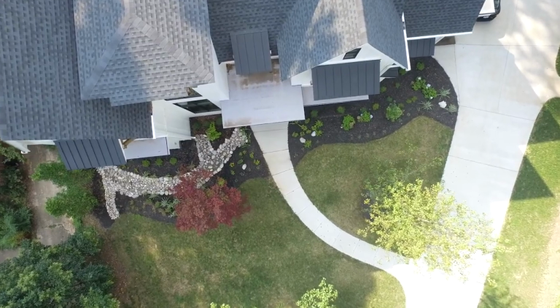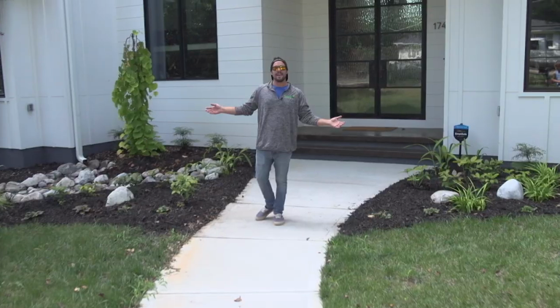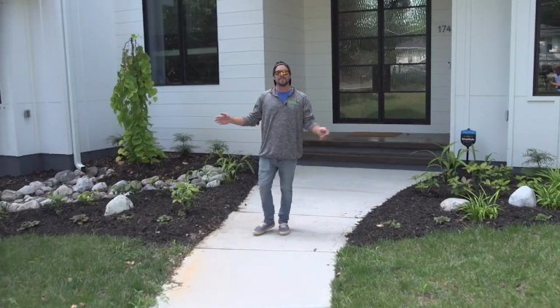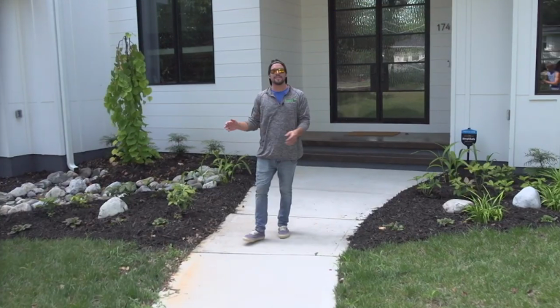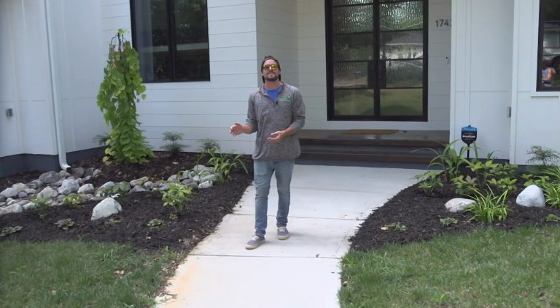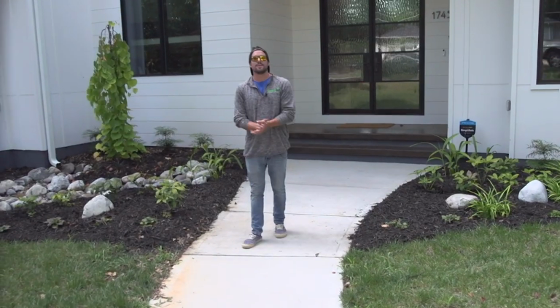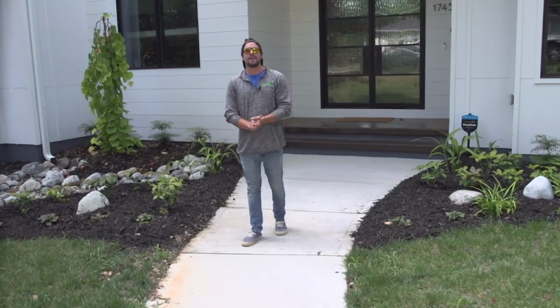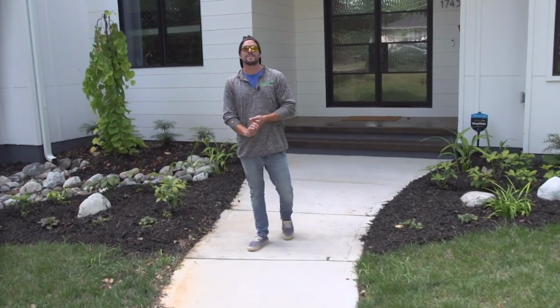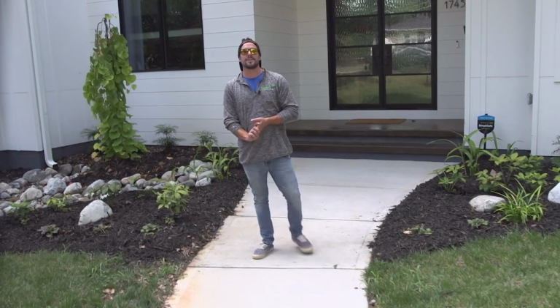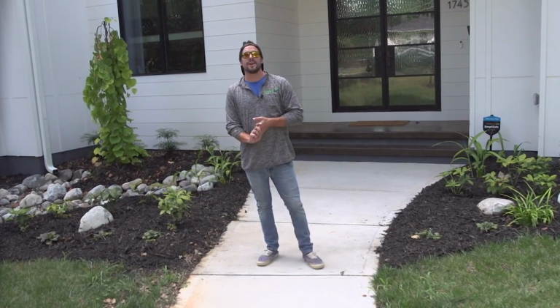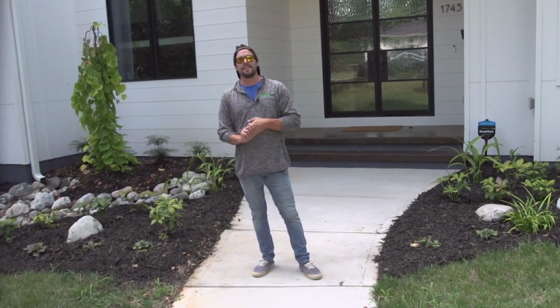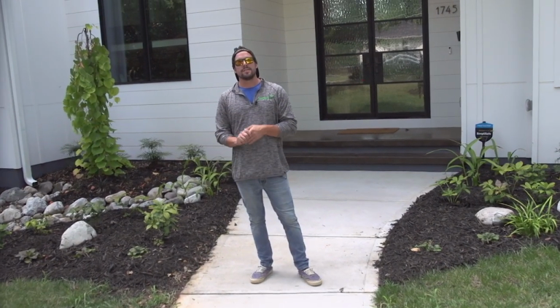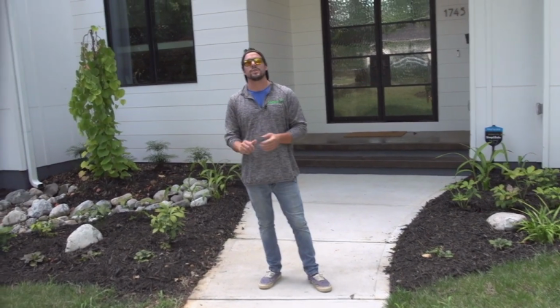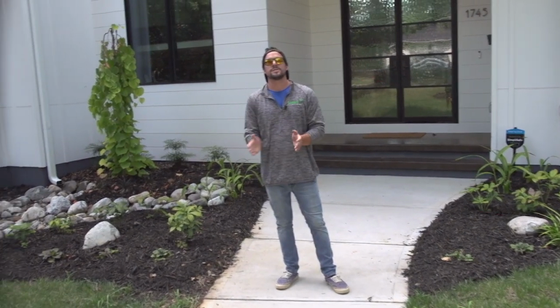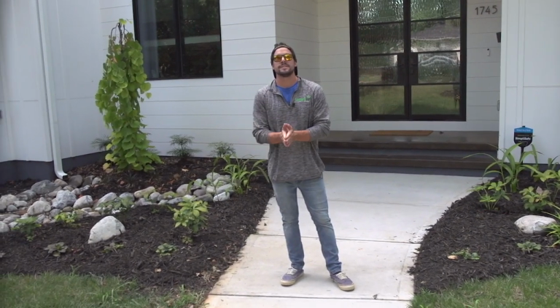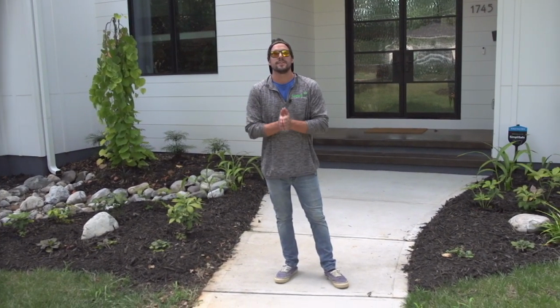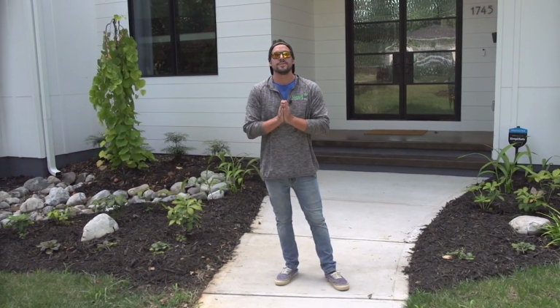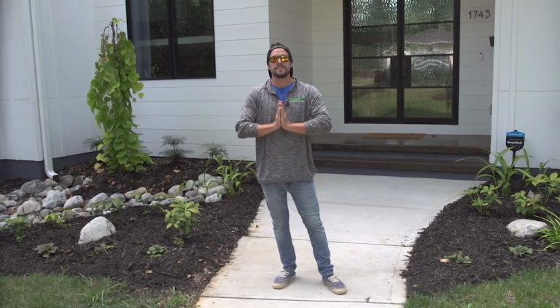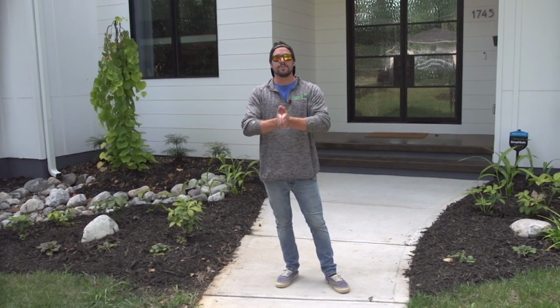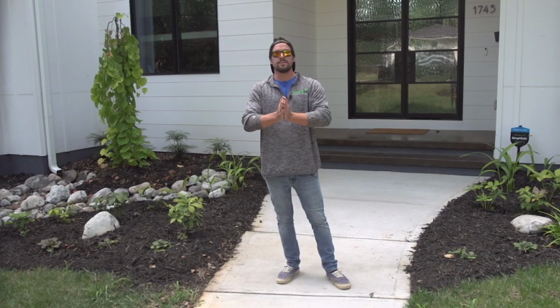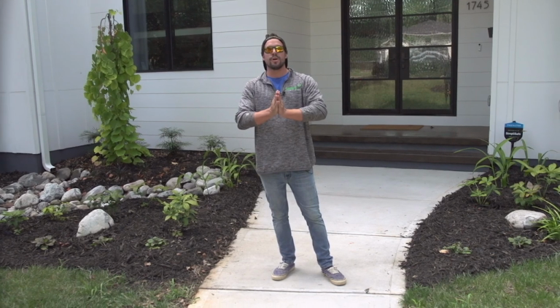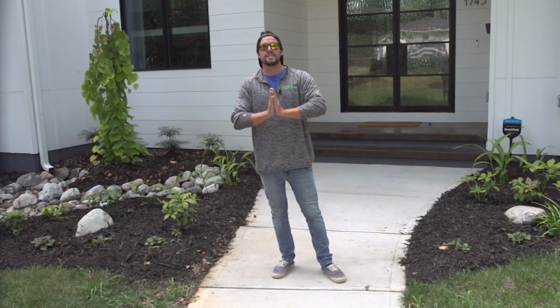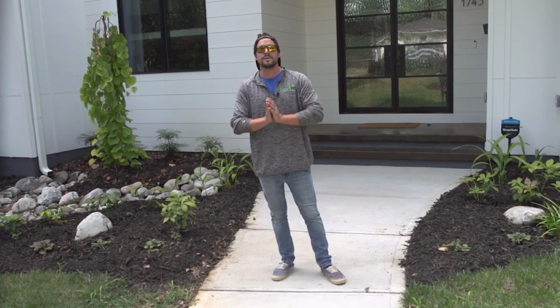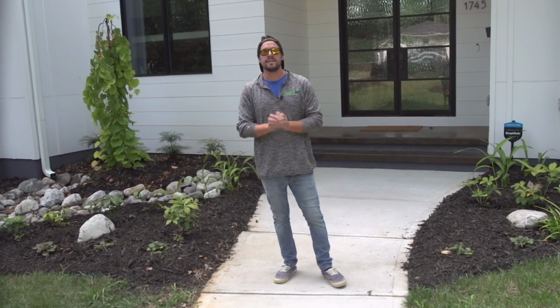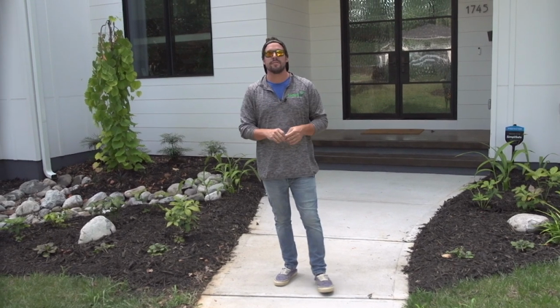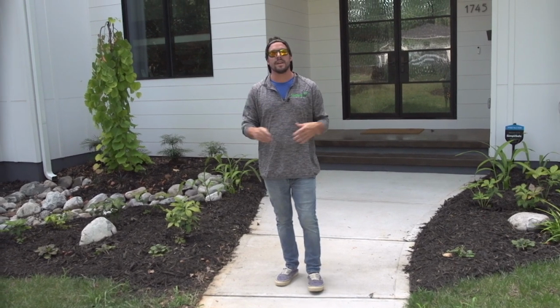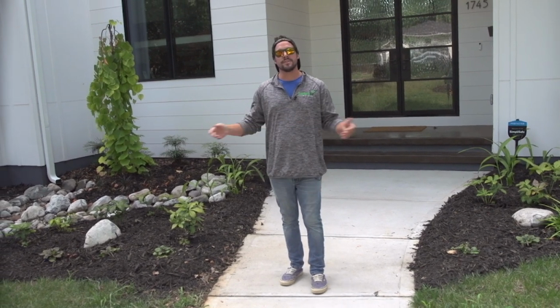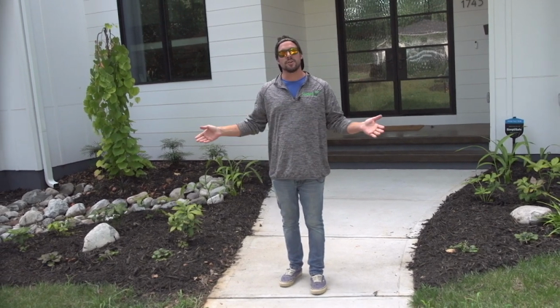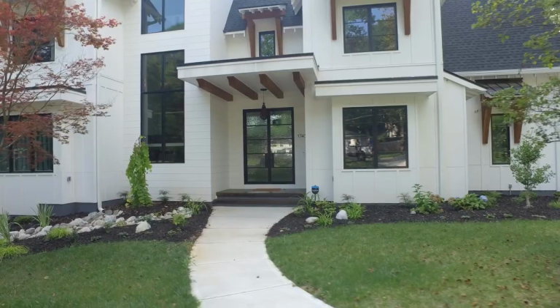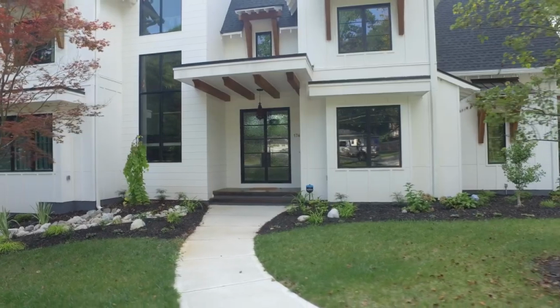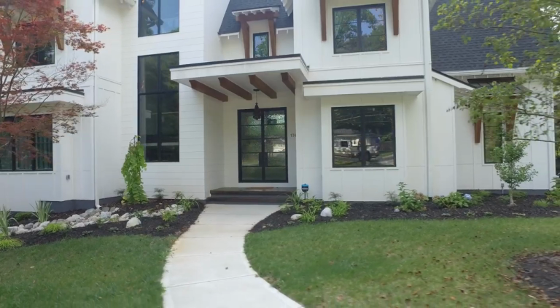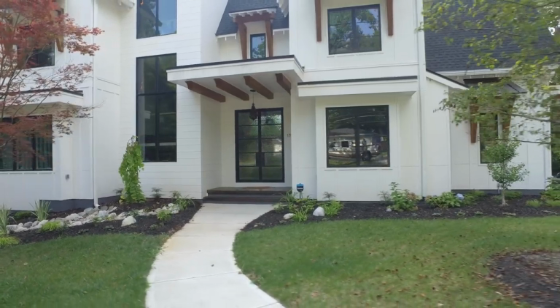Hey everybody, this is Danny Brown with Southern Cut. So excited to introduce this recent project that we did right here in Charlotte's Plaza Midwood.